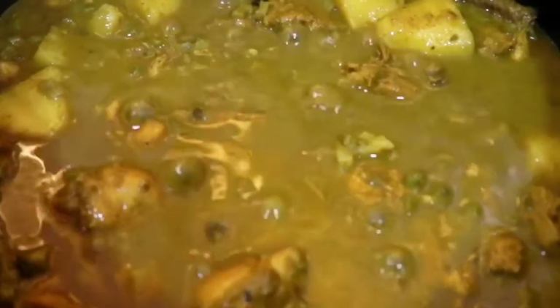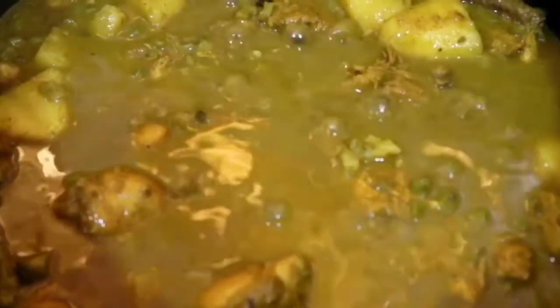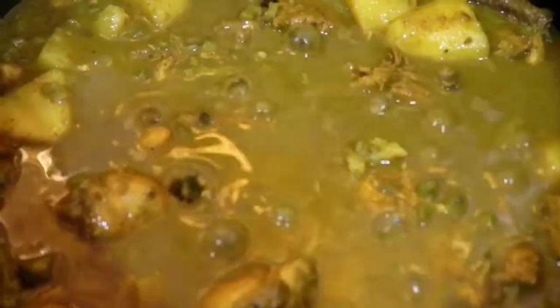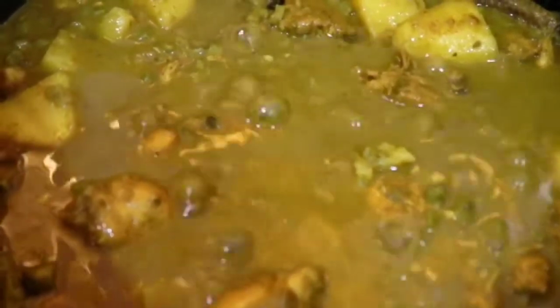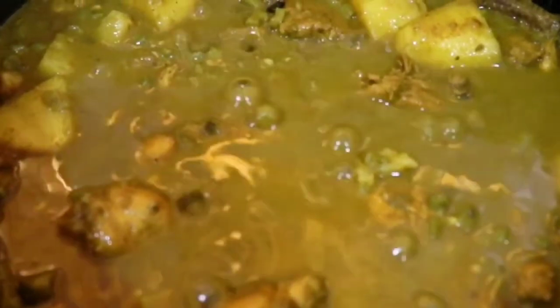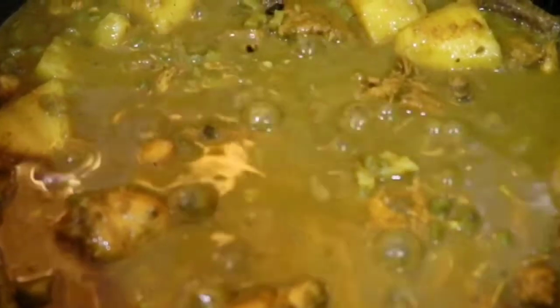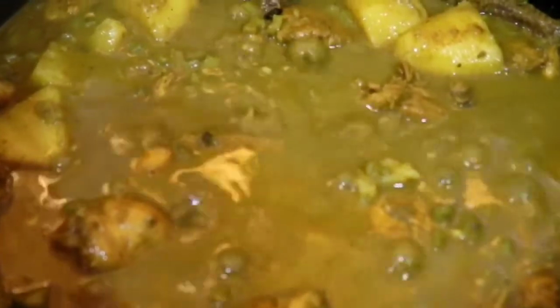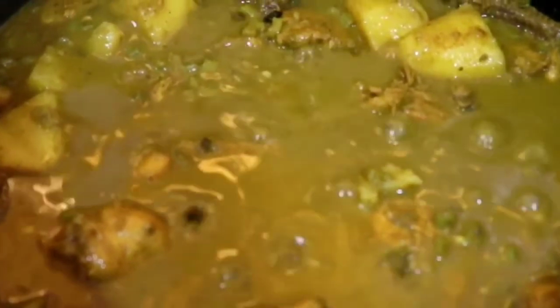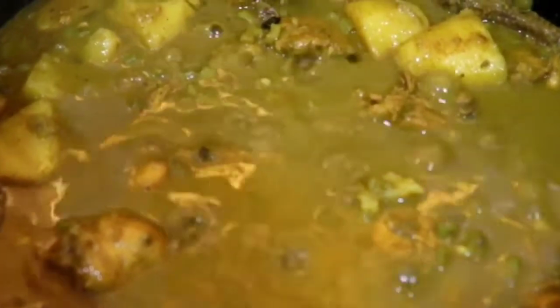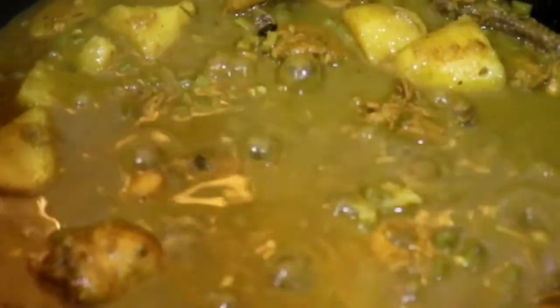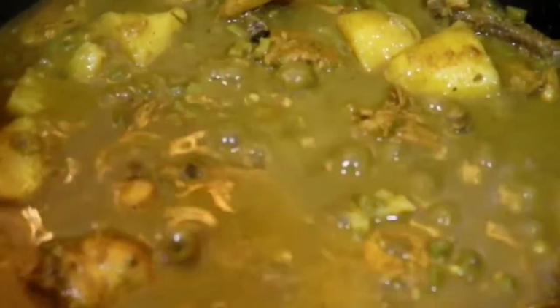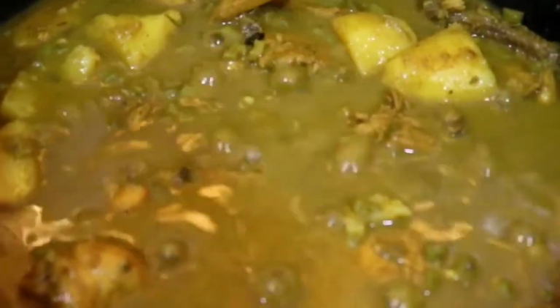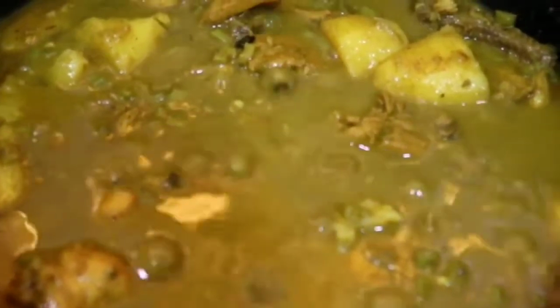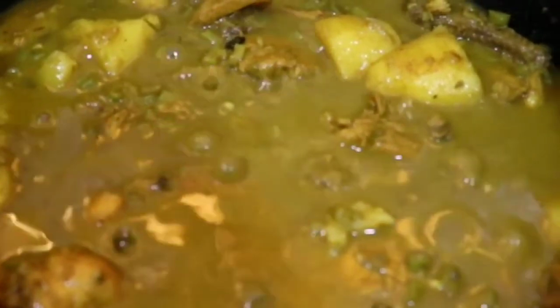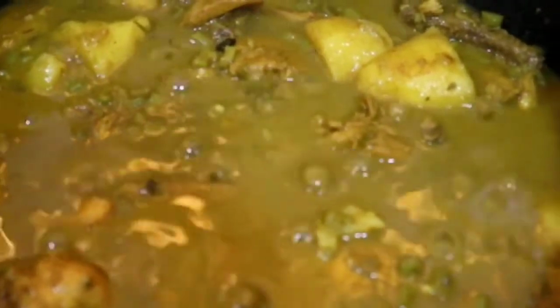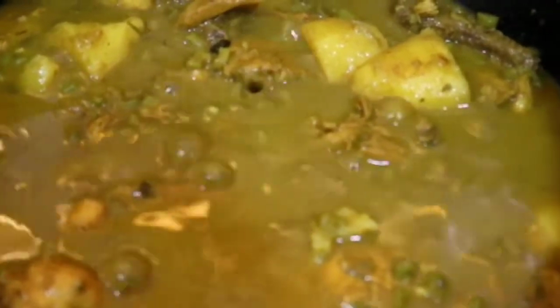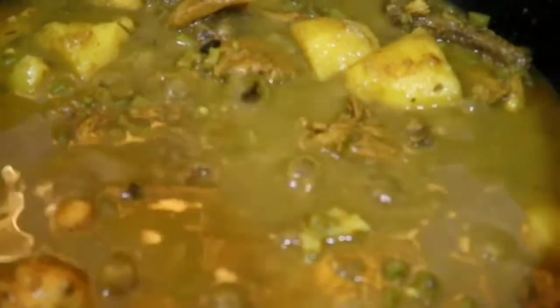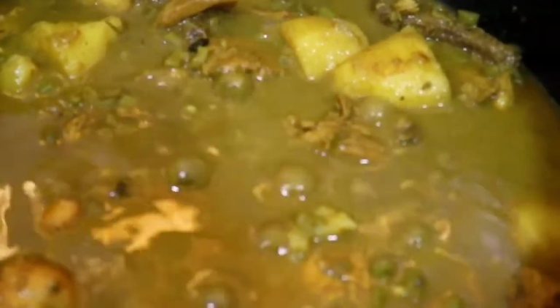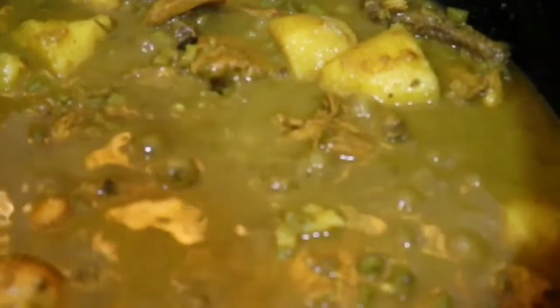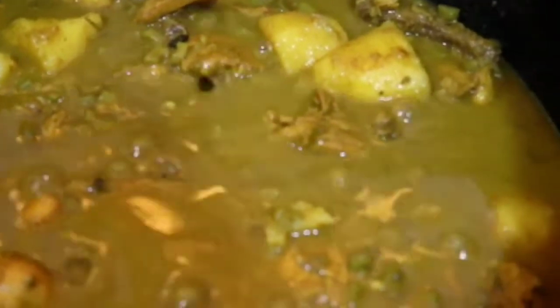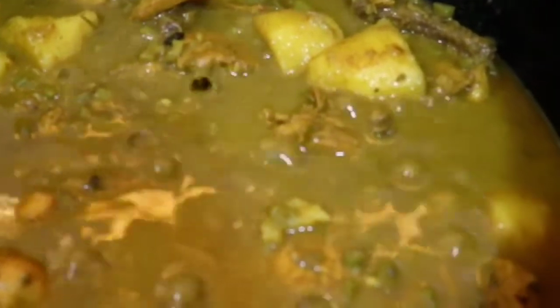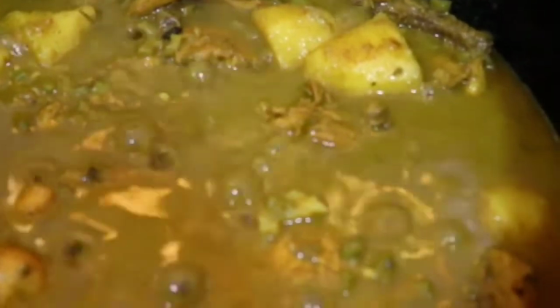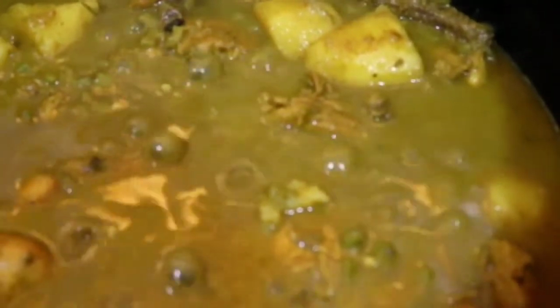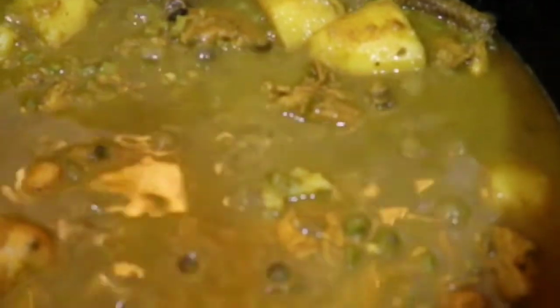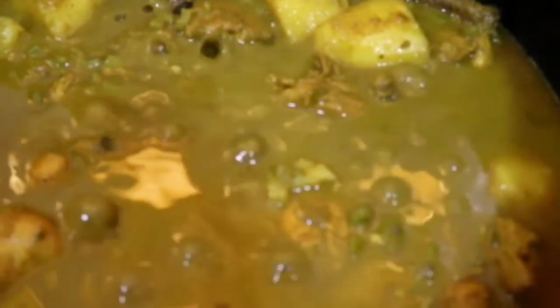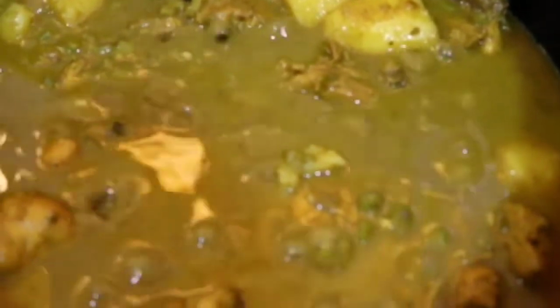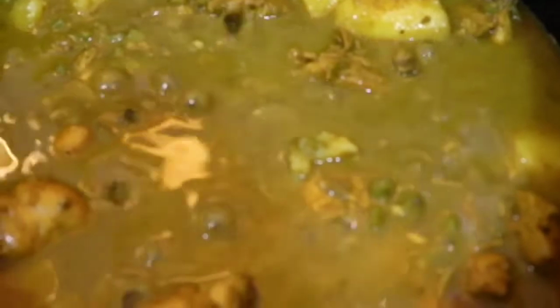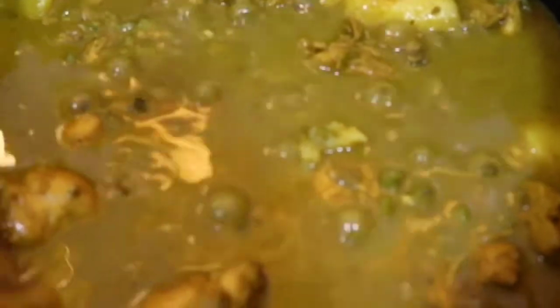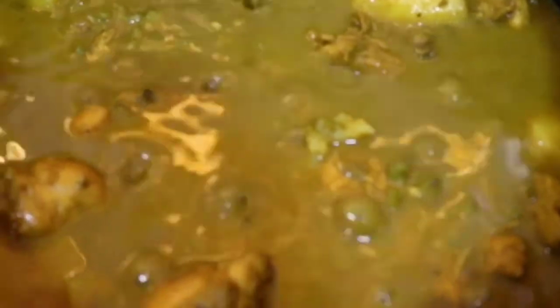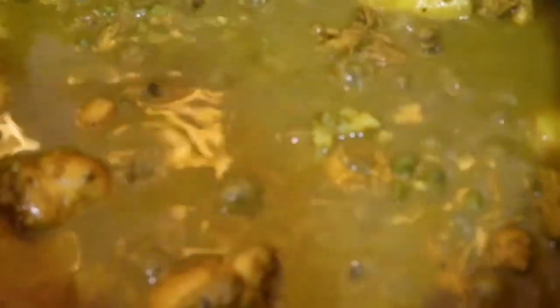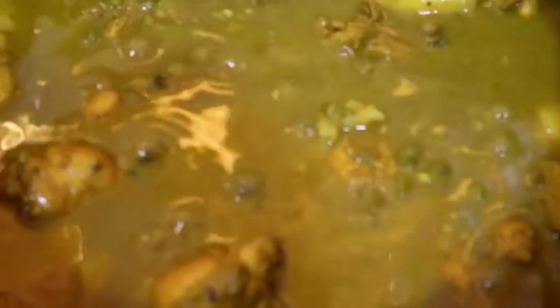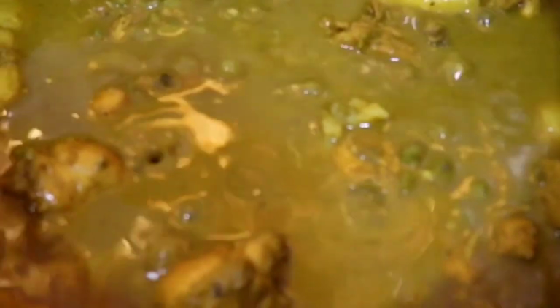At this point the food is completely finished, so I'm going to turn my stove off and serve this up.